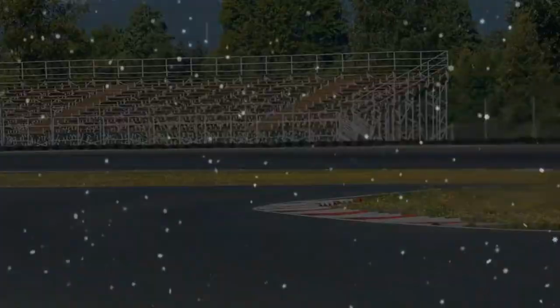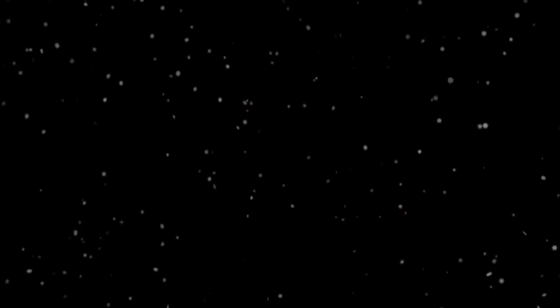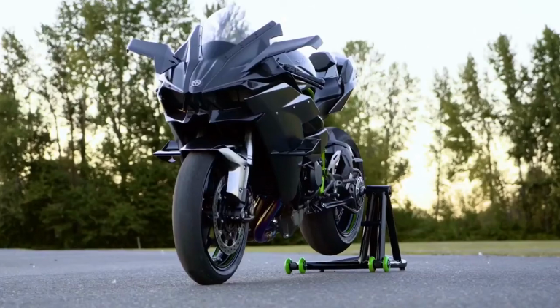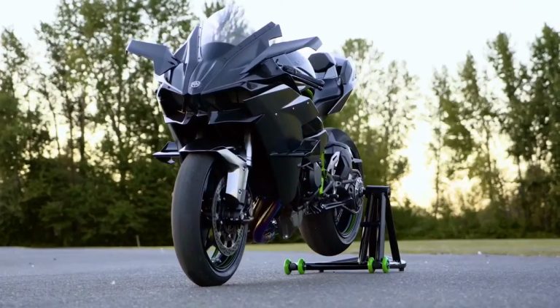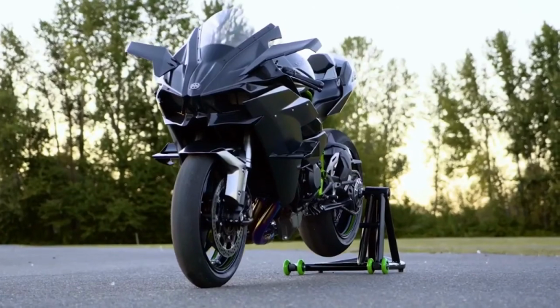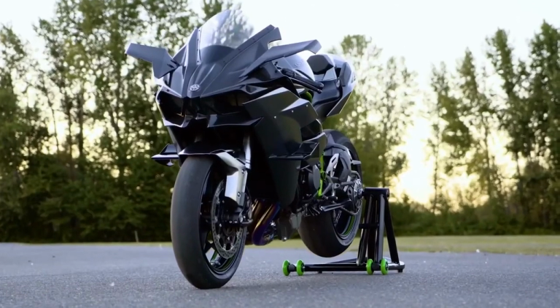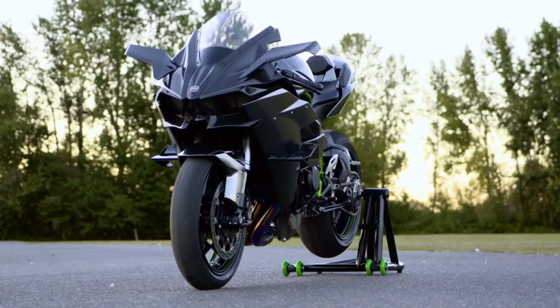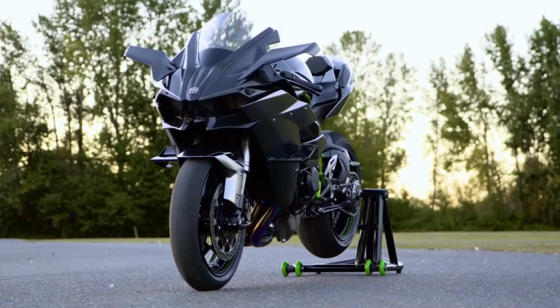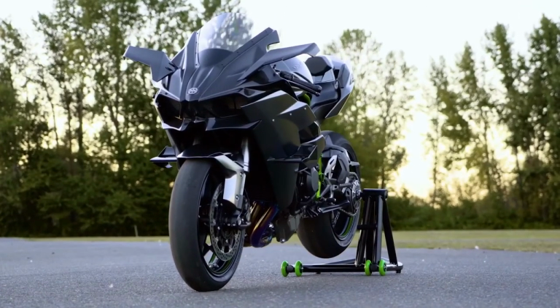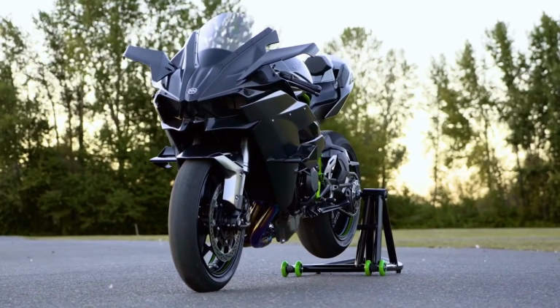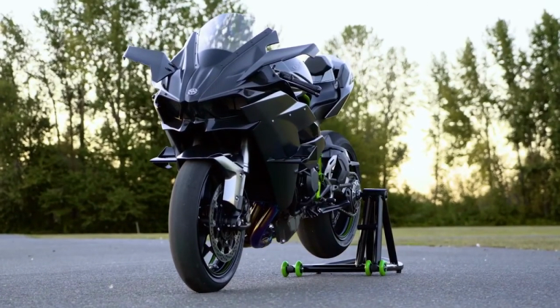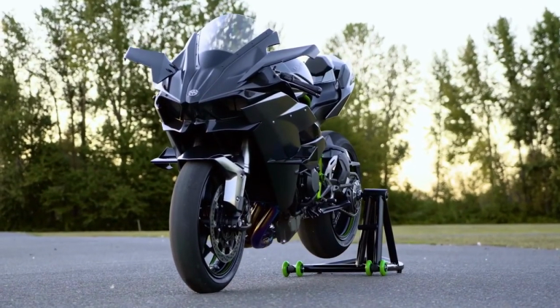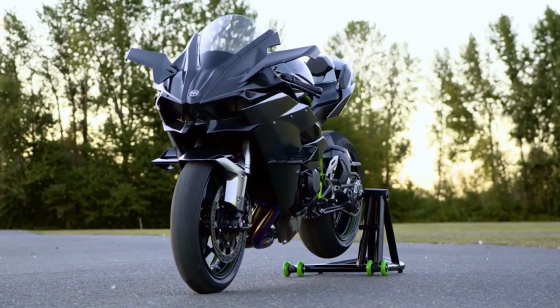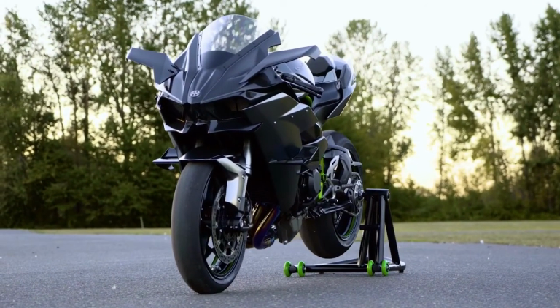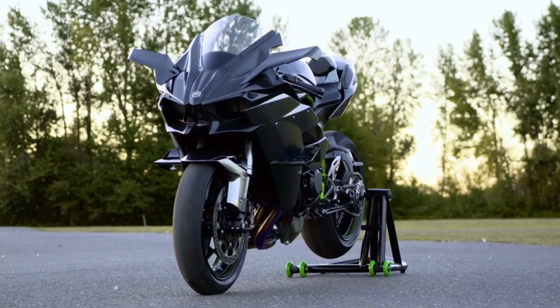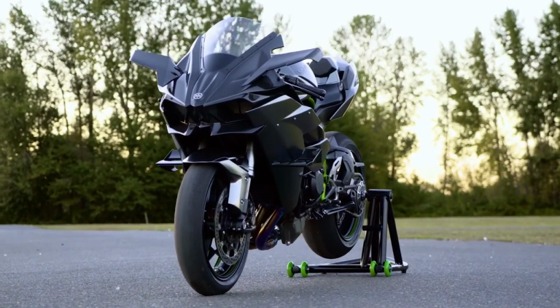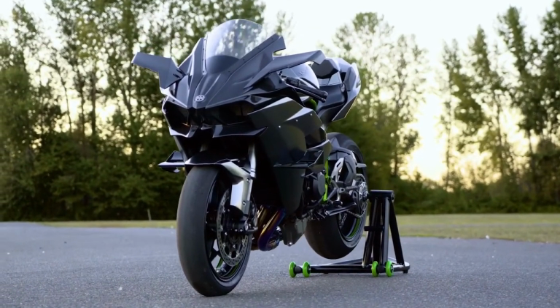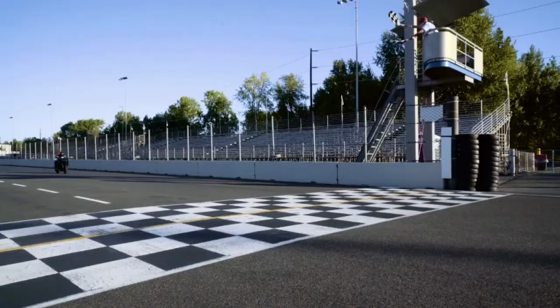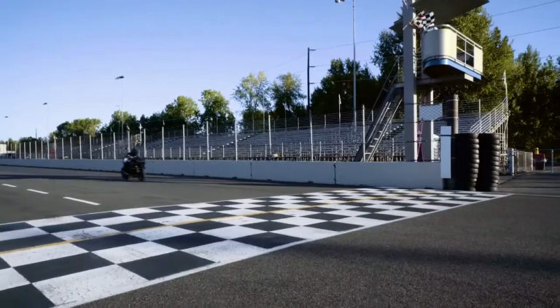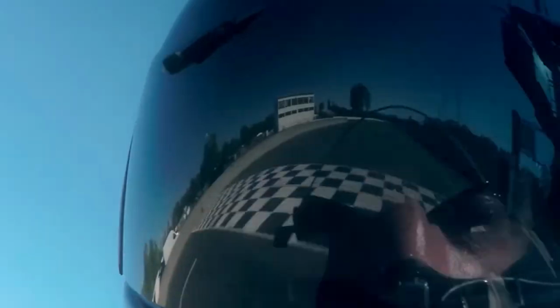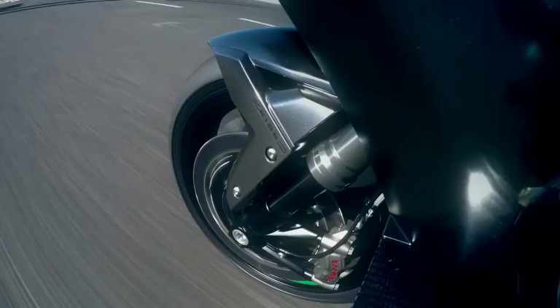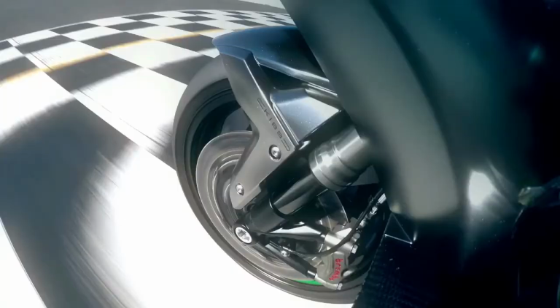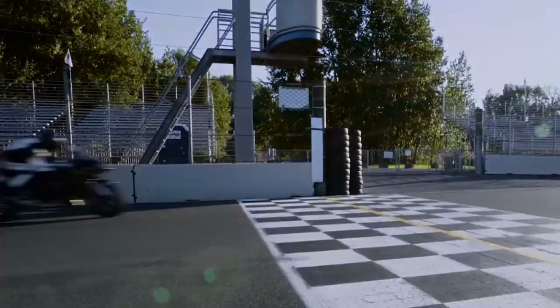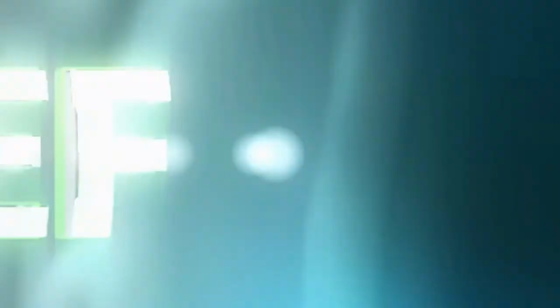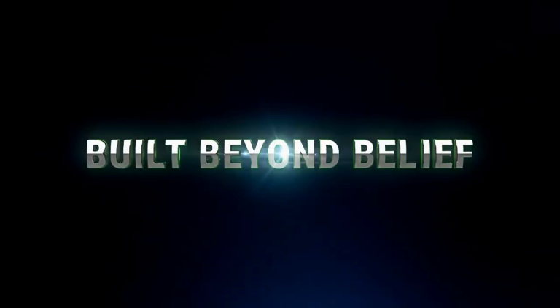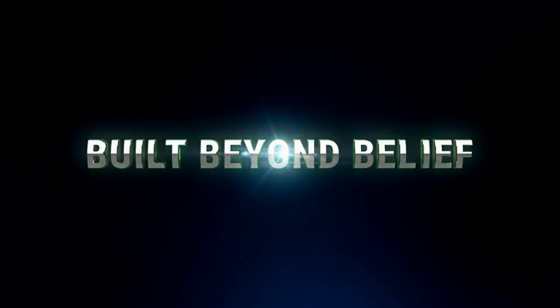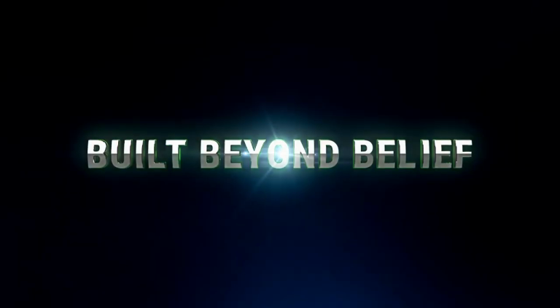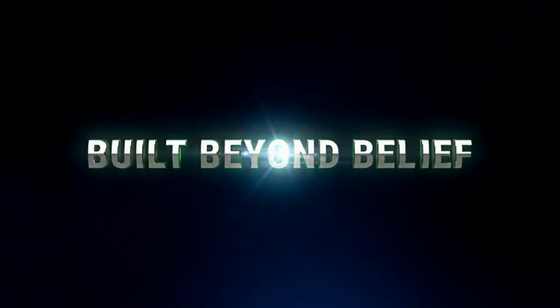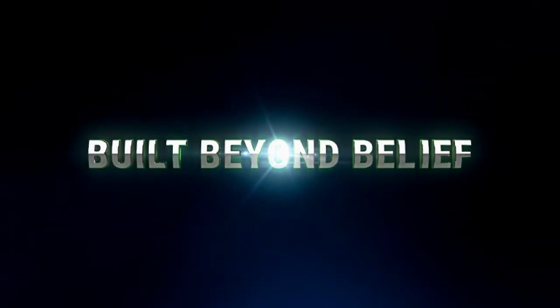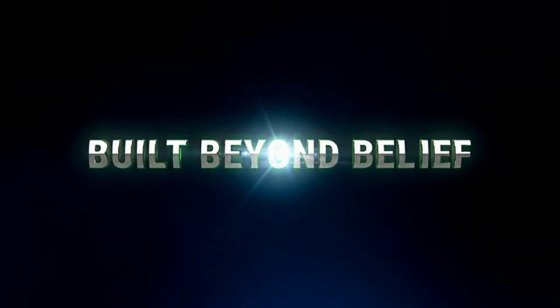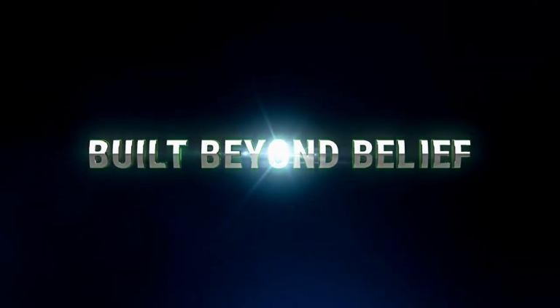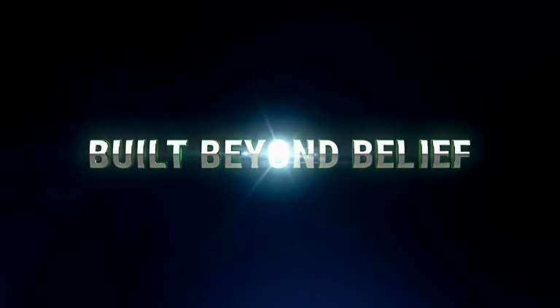The supercharged Kawasaki Ninja H2R. Built beyond belief.